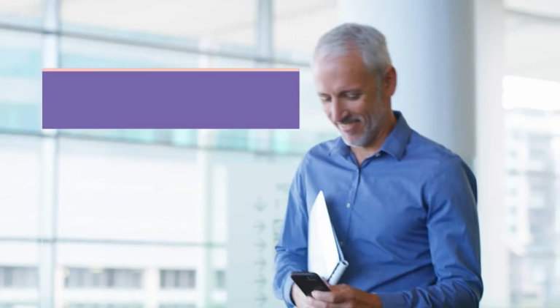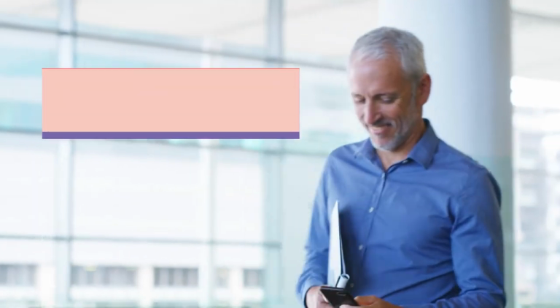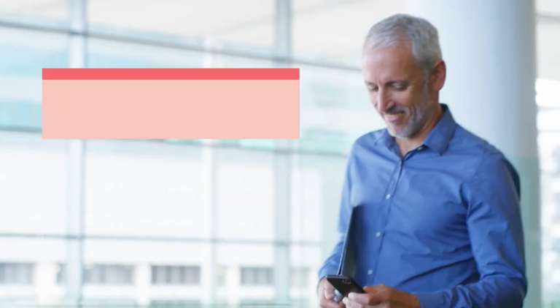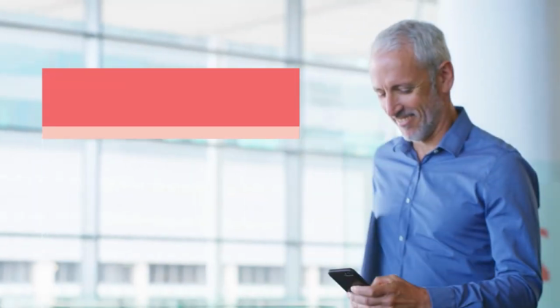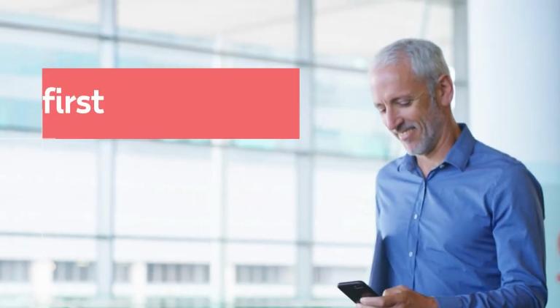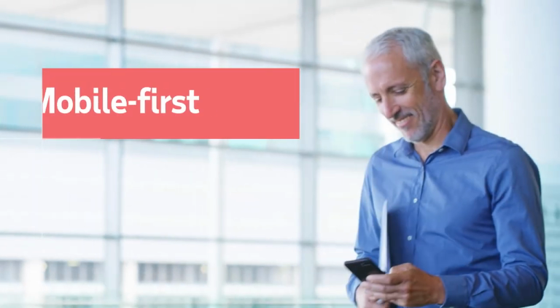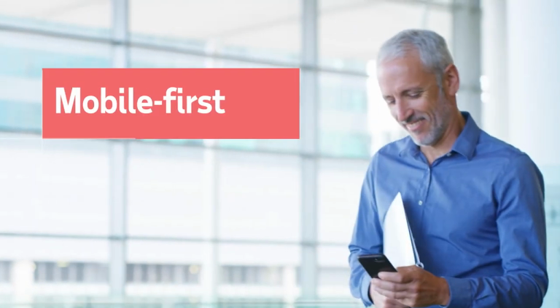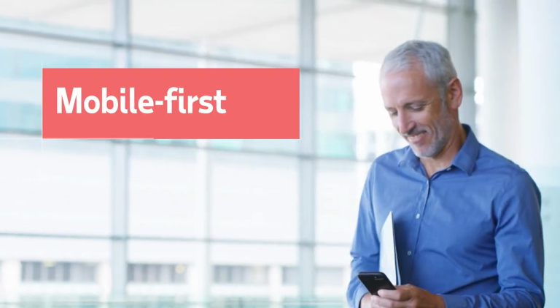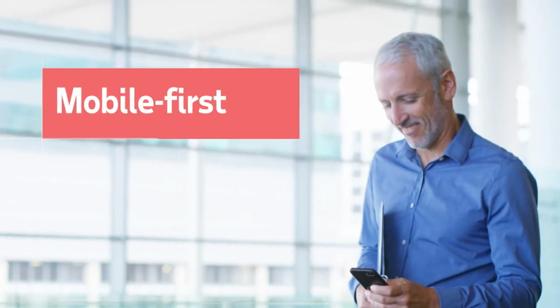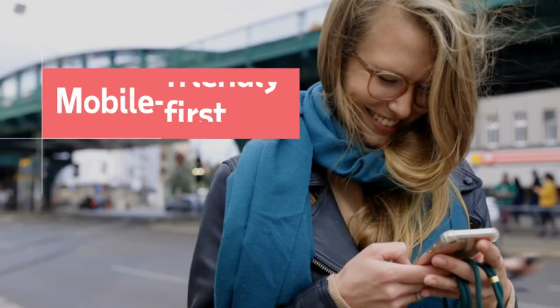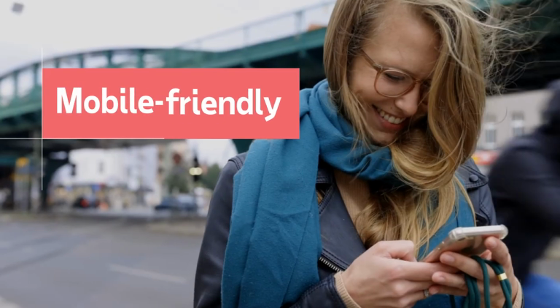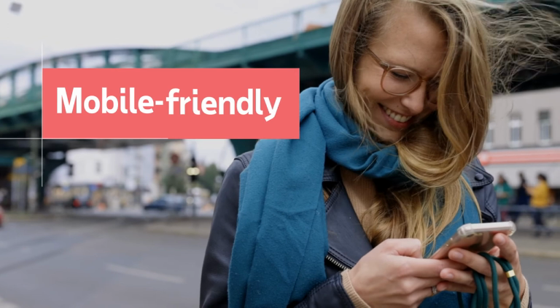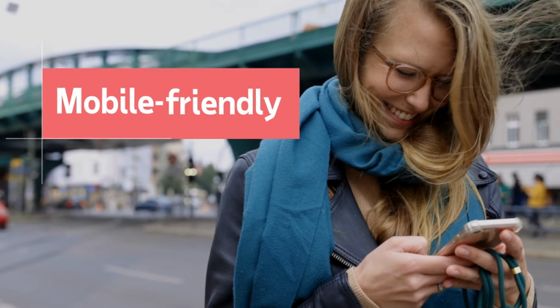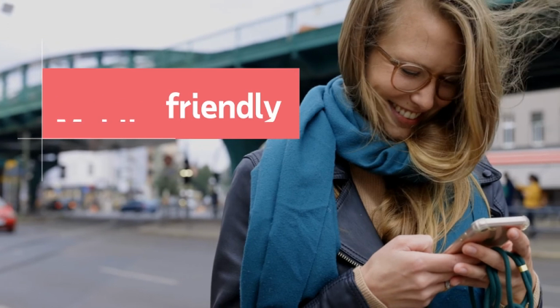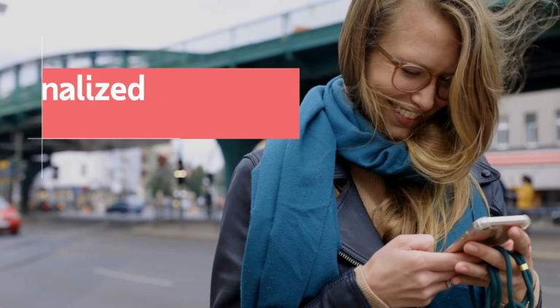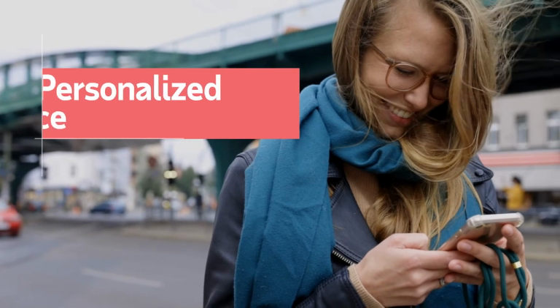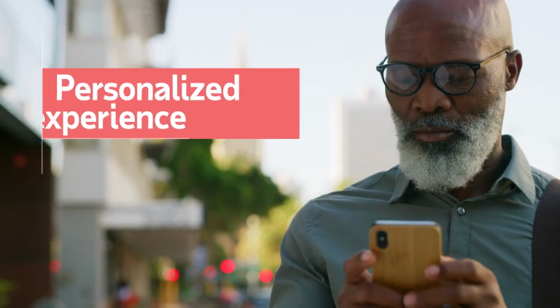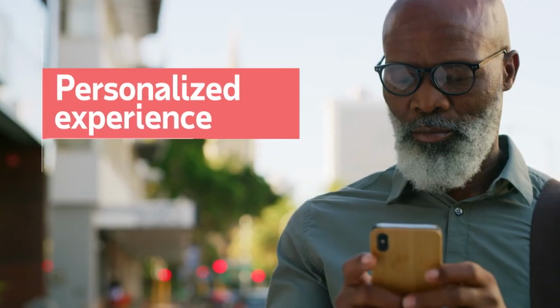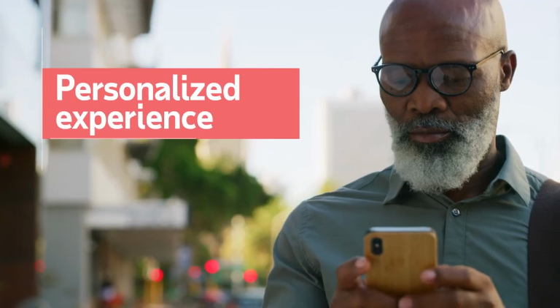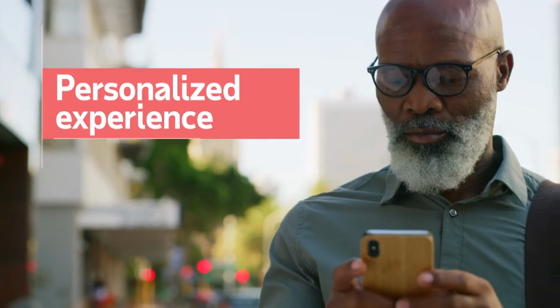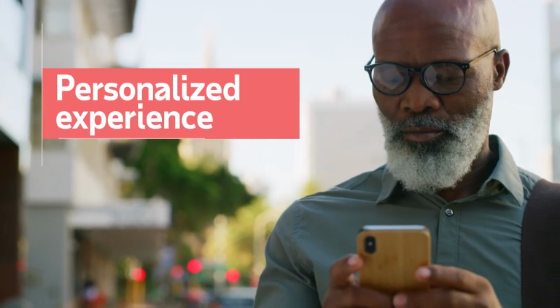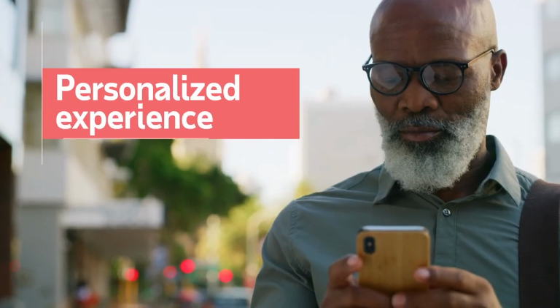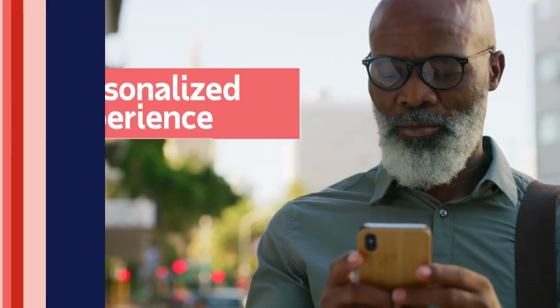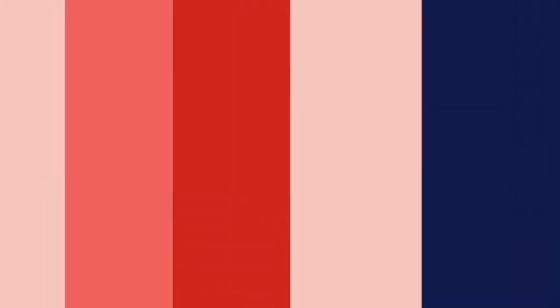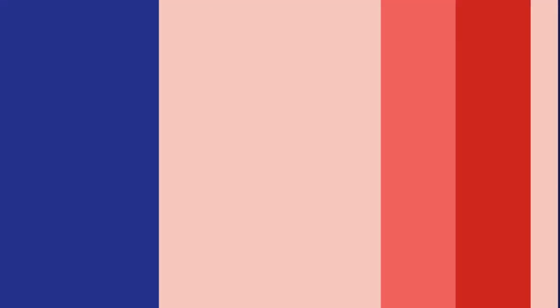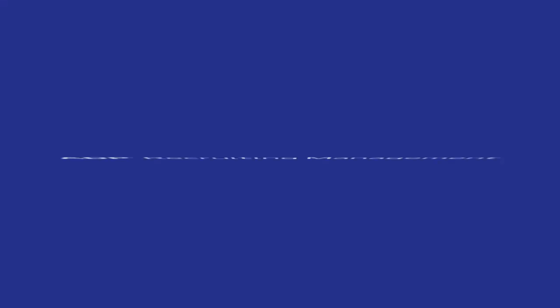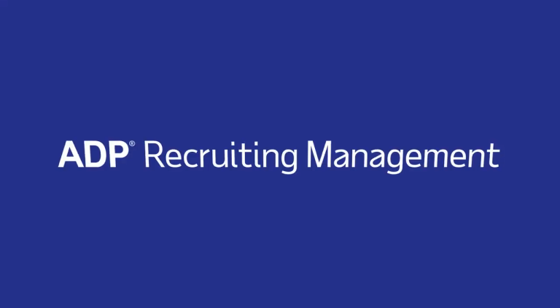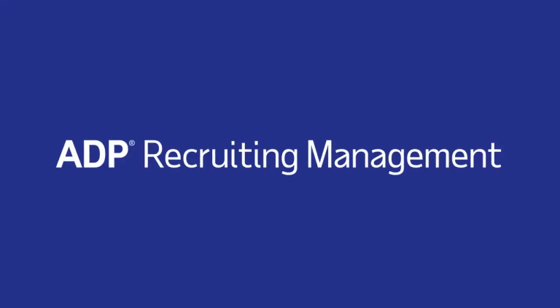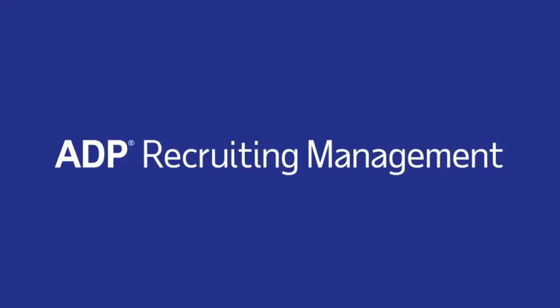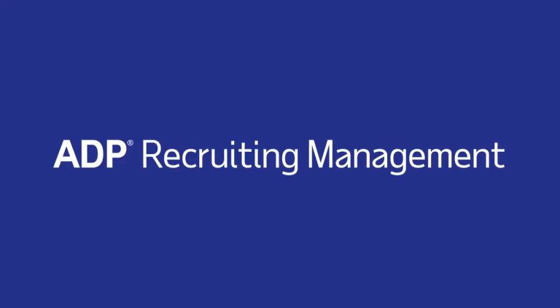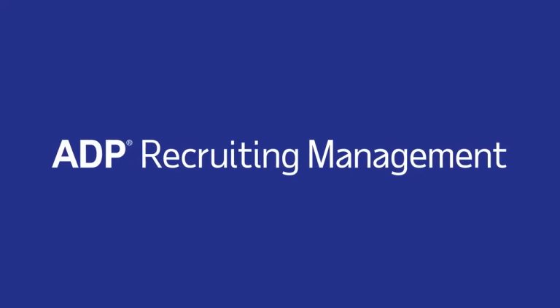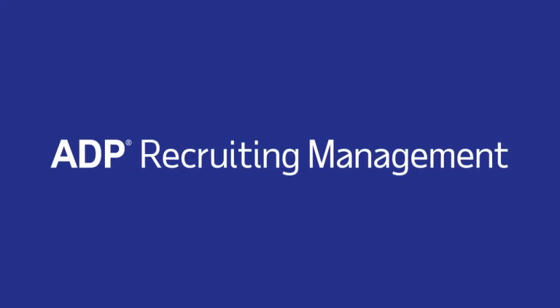Give them the mobile-first, mobile-friendly, and personalized experience they want with ADP Recruiting Management.